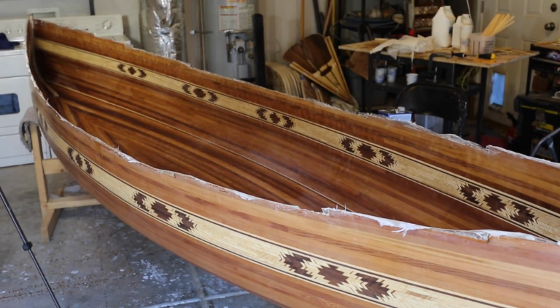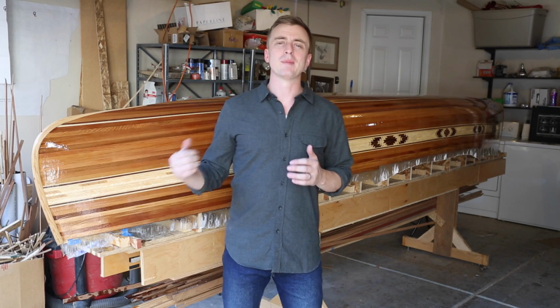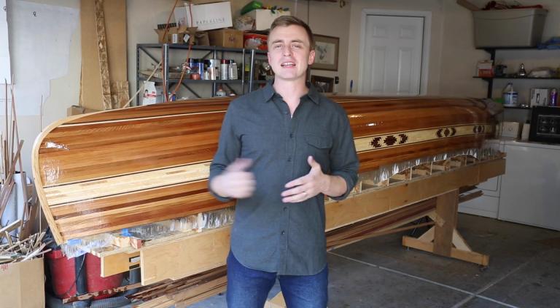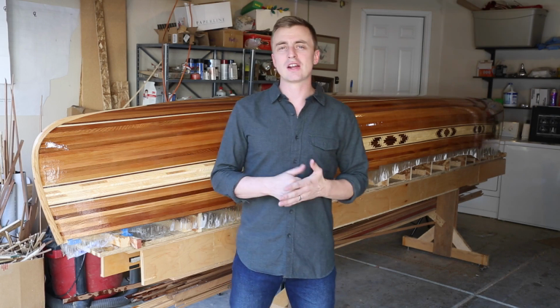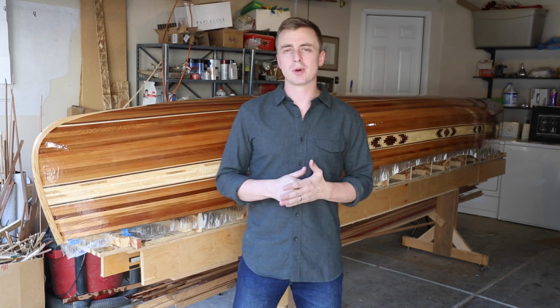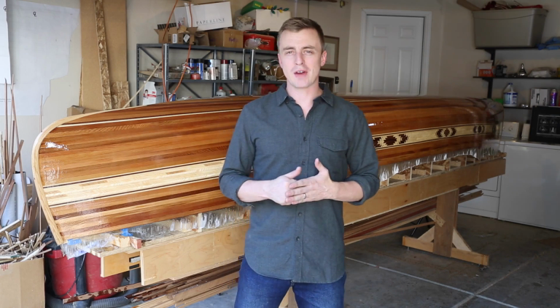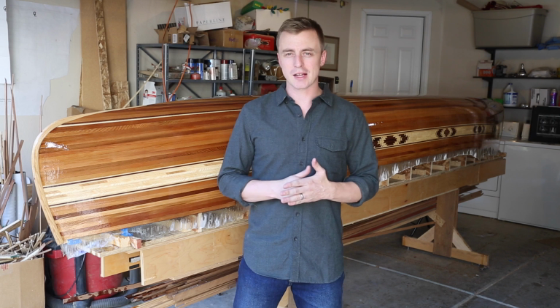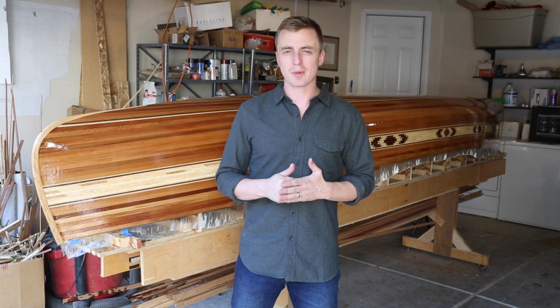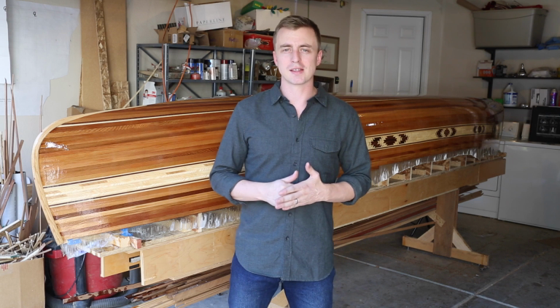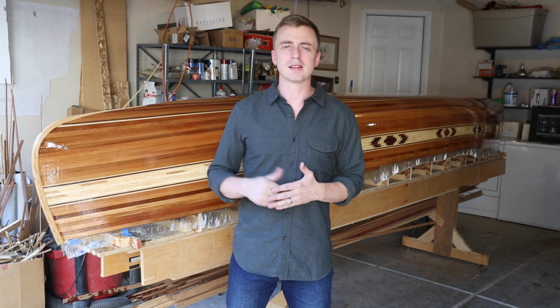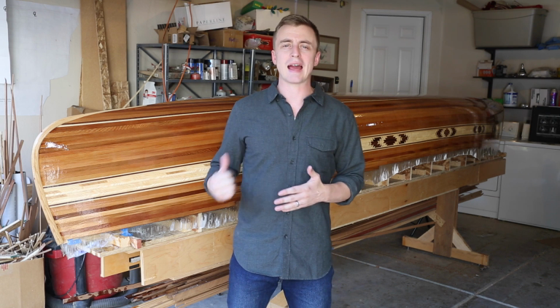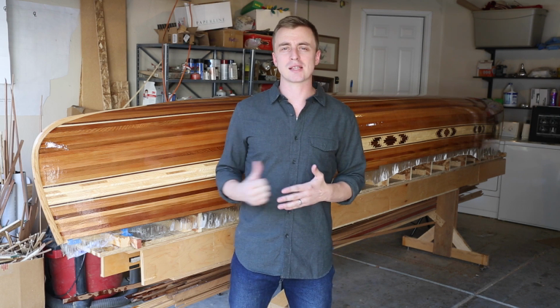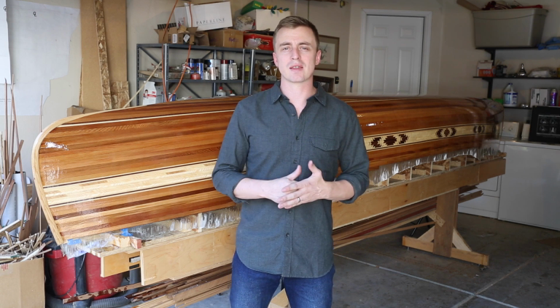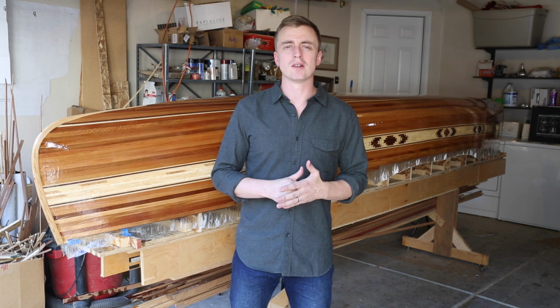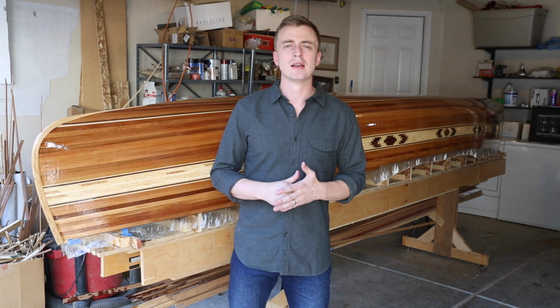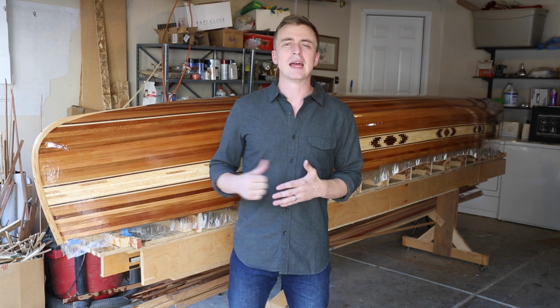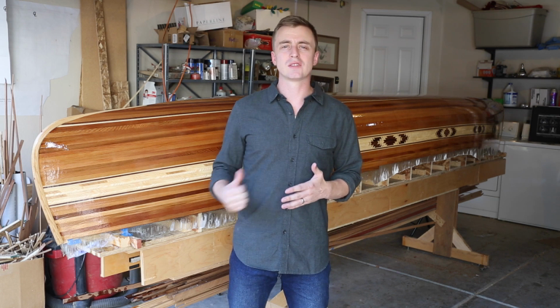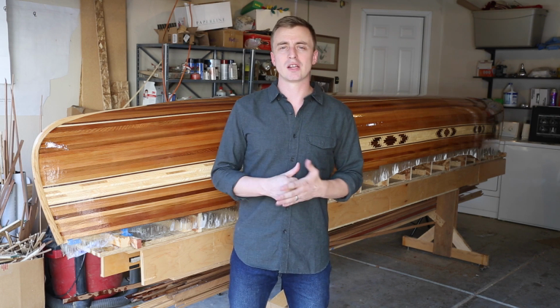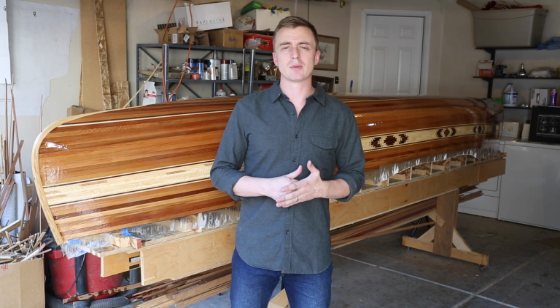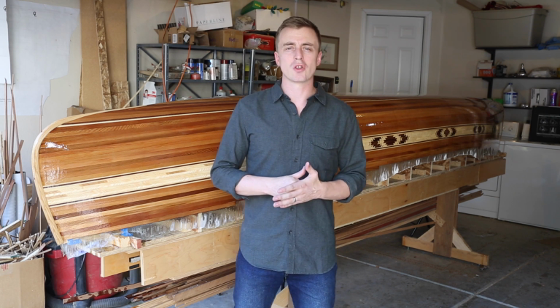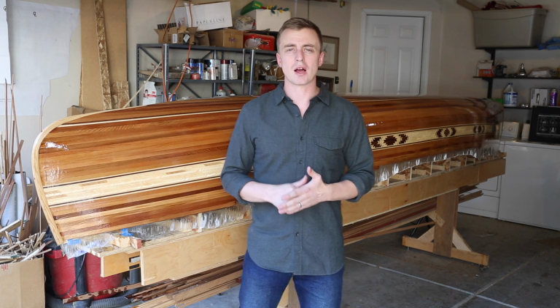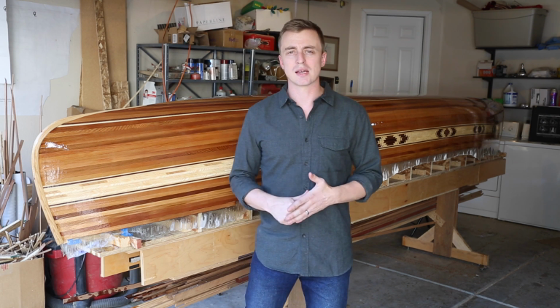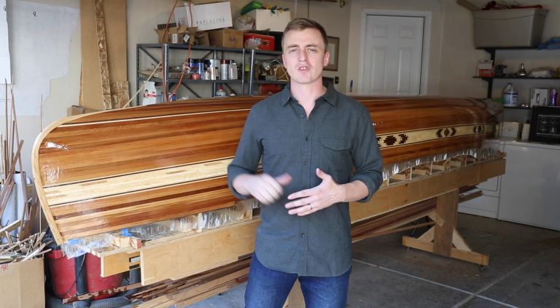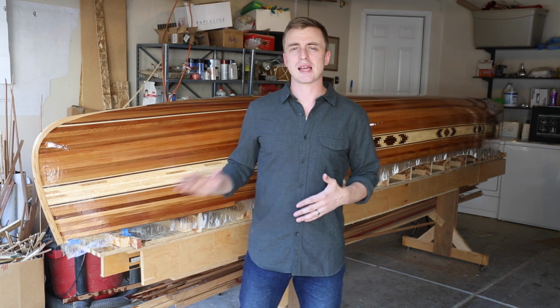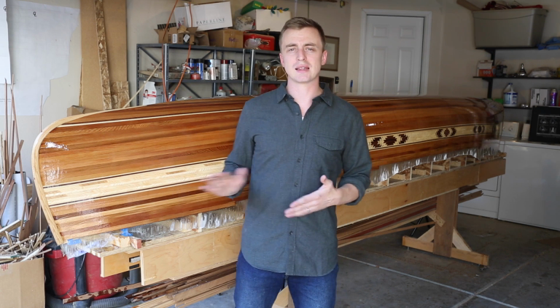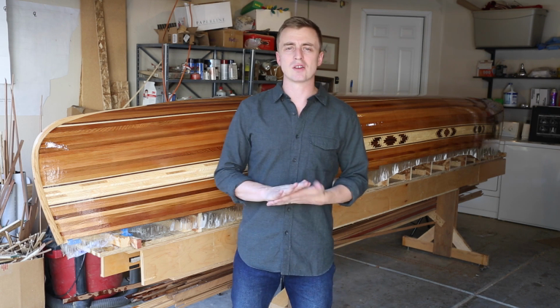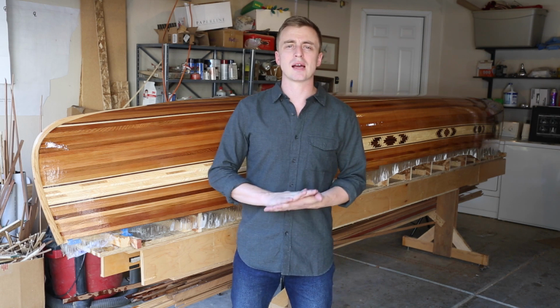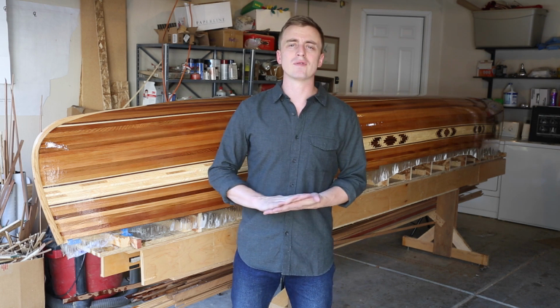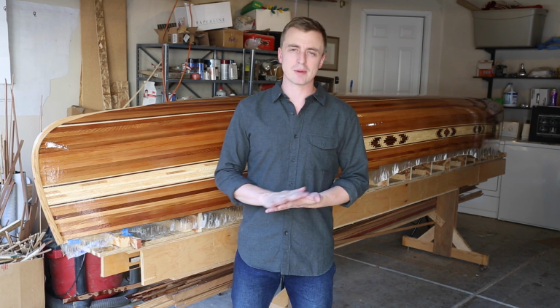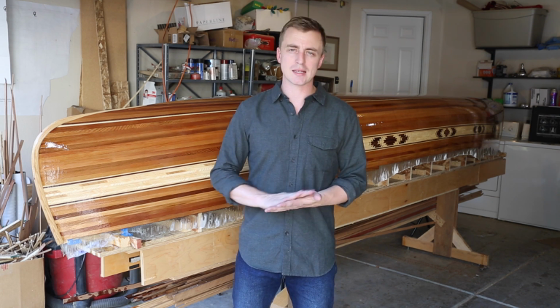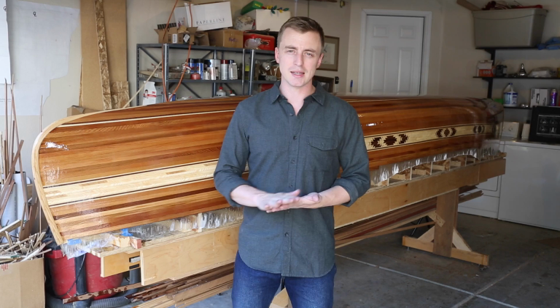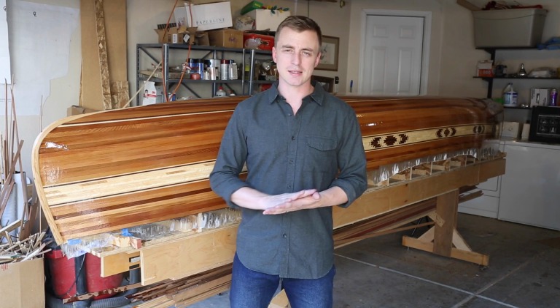In my last video I put a fiberglass epoxy seal on the outside of the hull. In this video I'm going to show the process for sanding the outside and fiberglassing the inside.